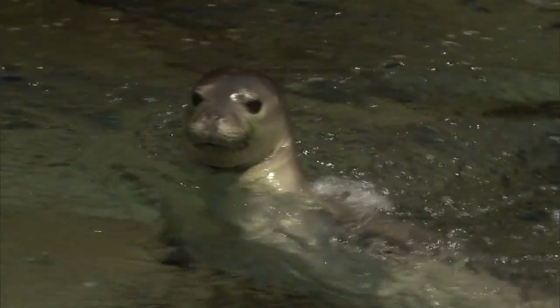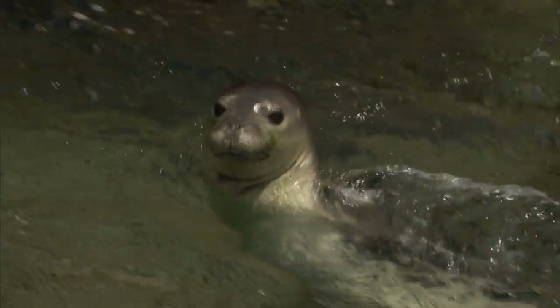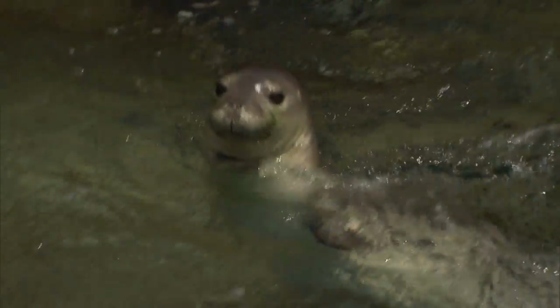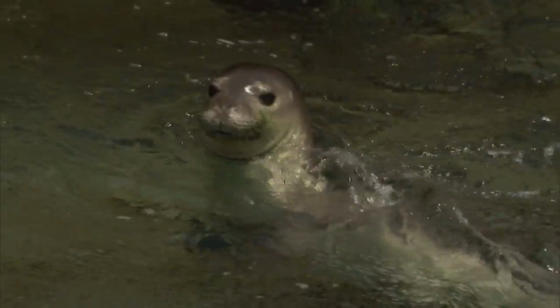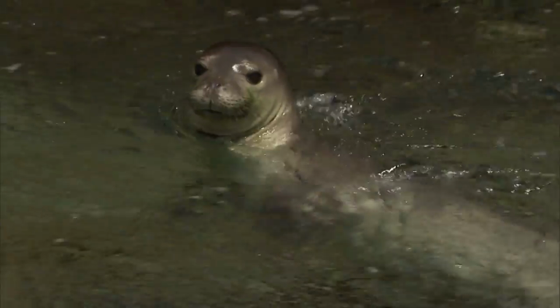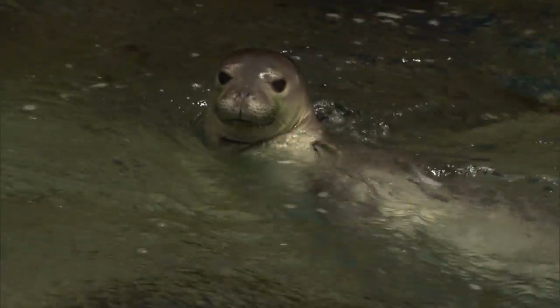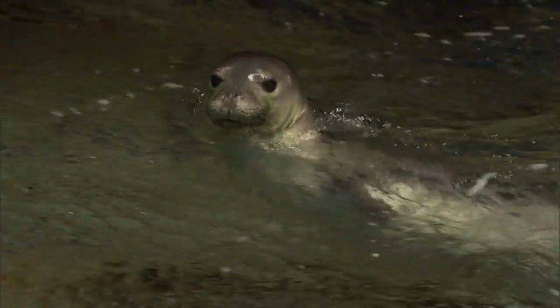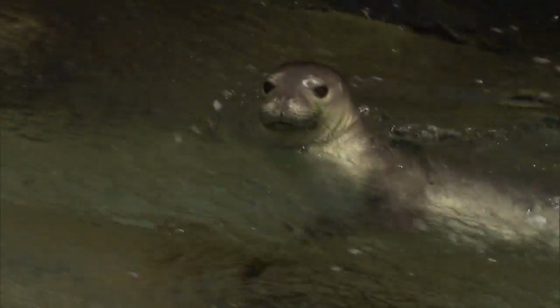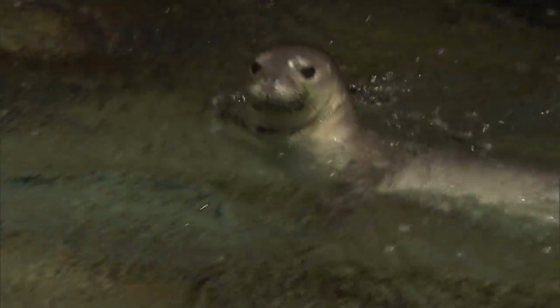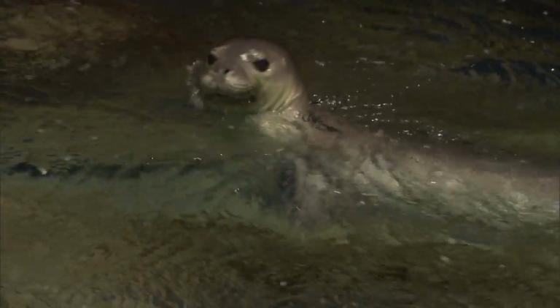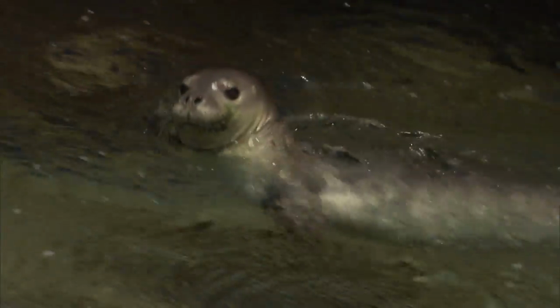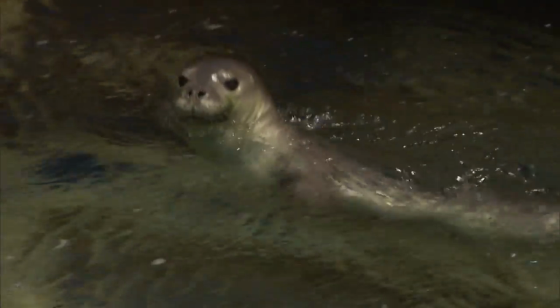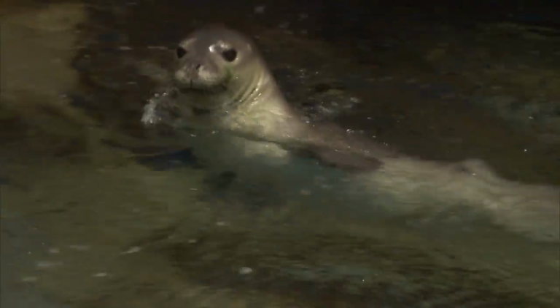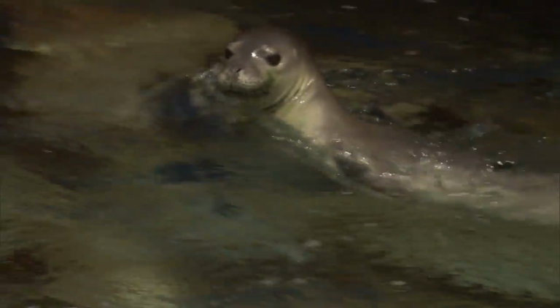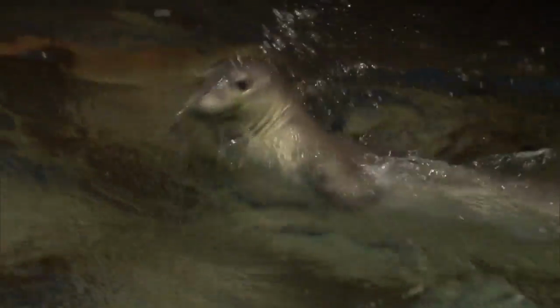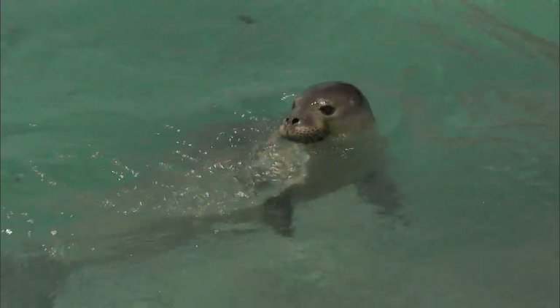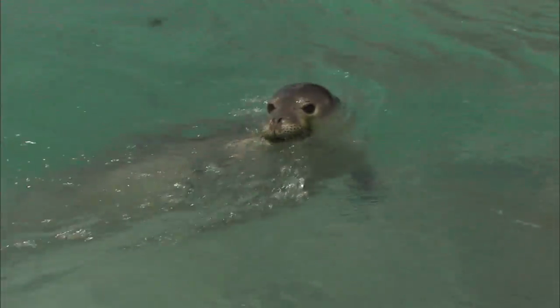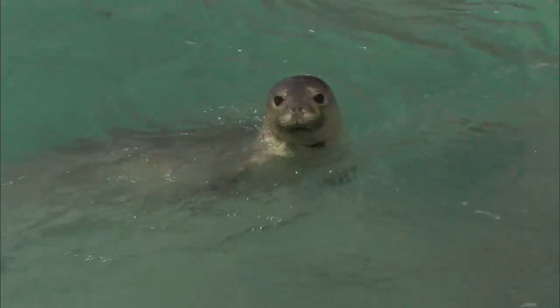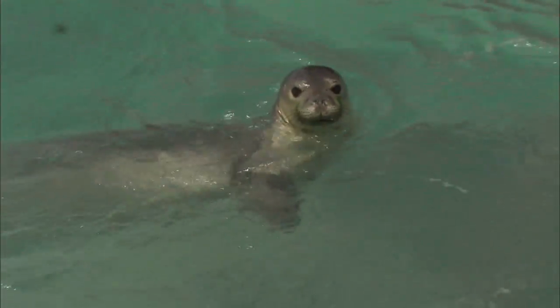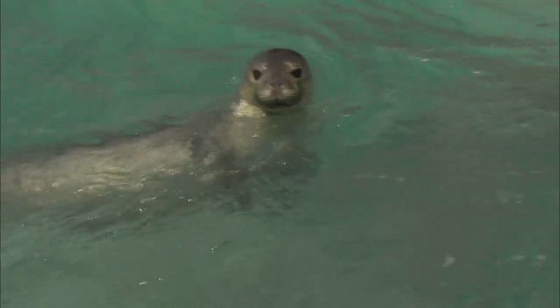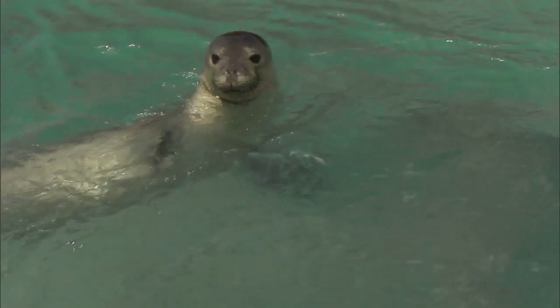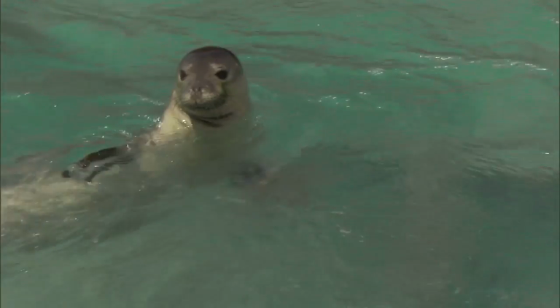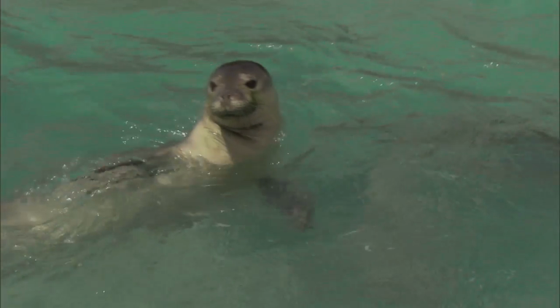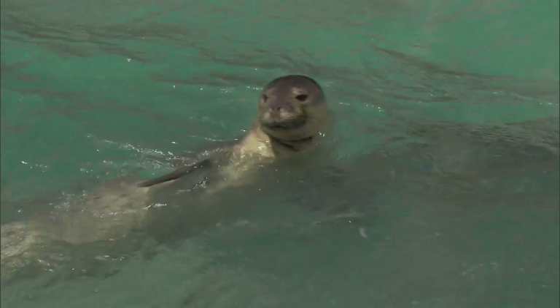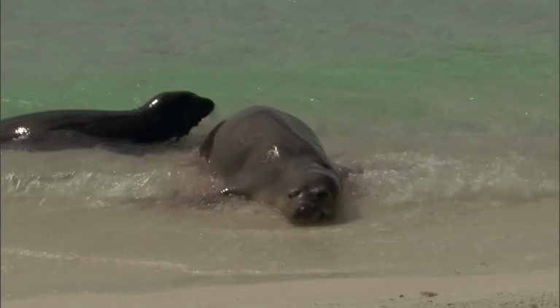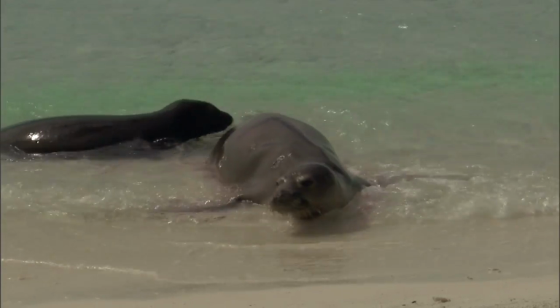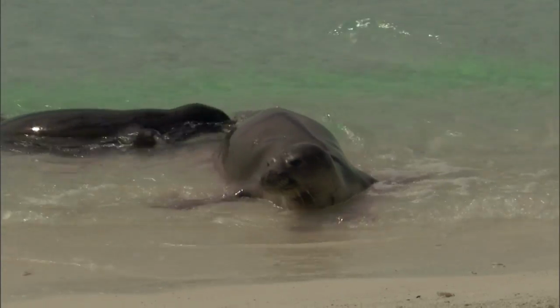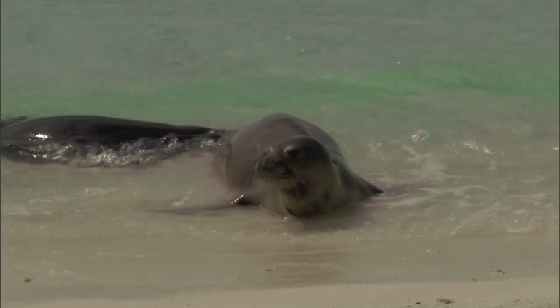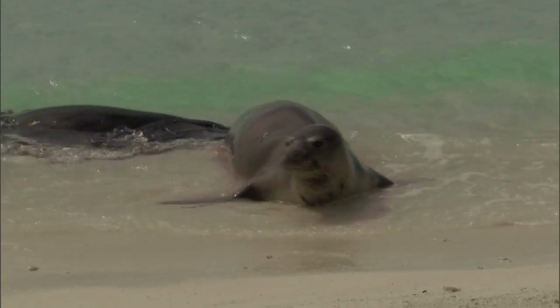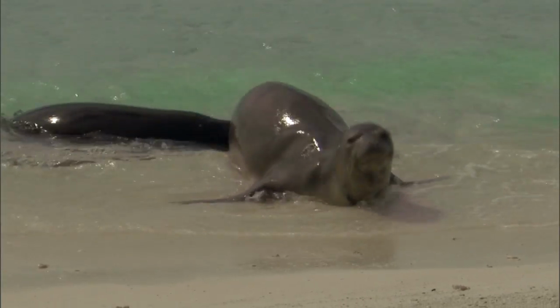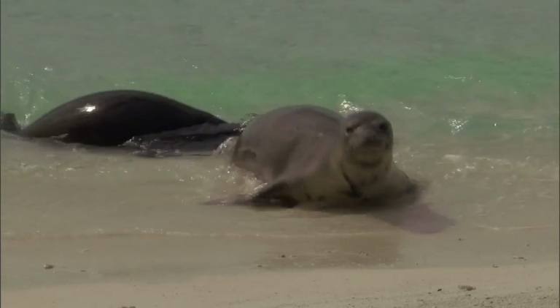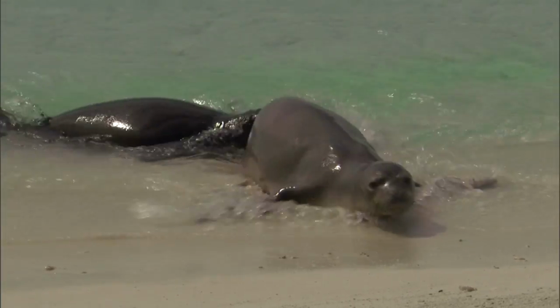The Hawaiian monk seal is critically endangered. There's only 1,100 left. It takes a lot of different actions to save a species.